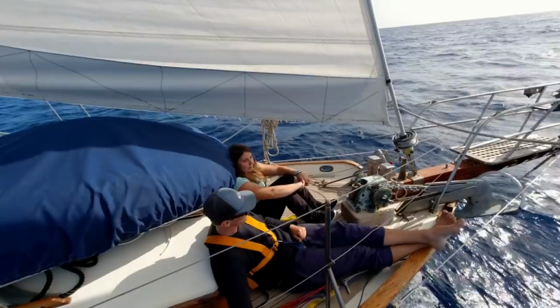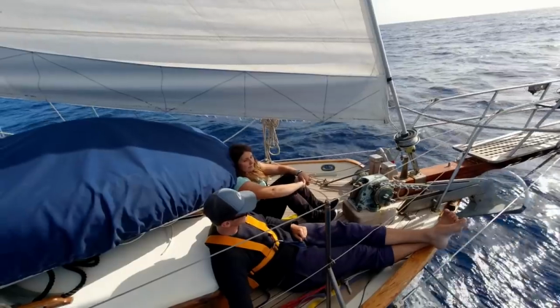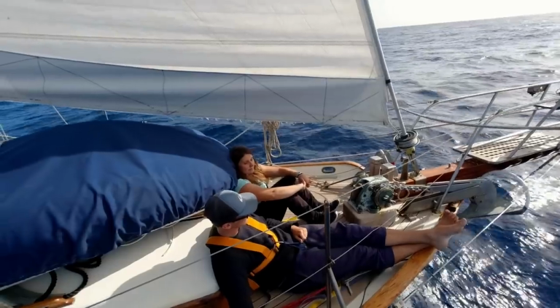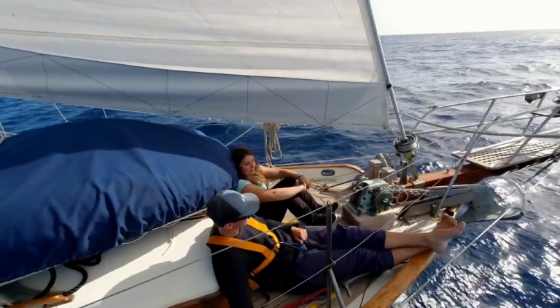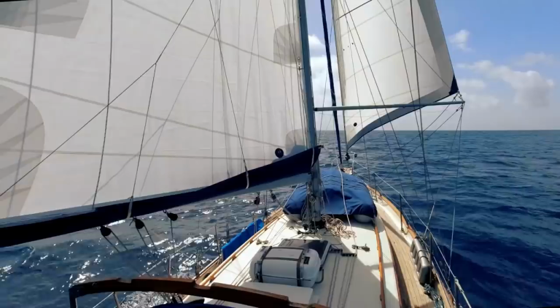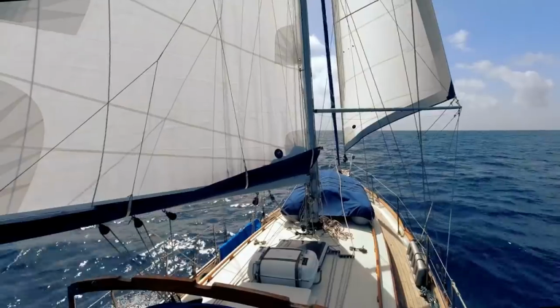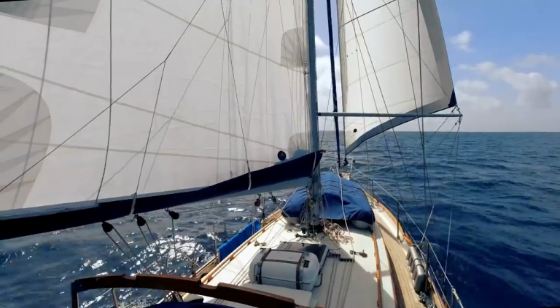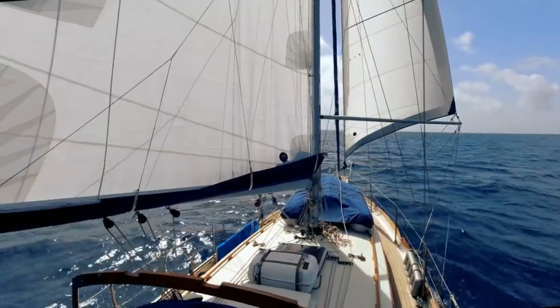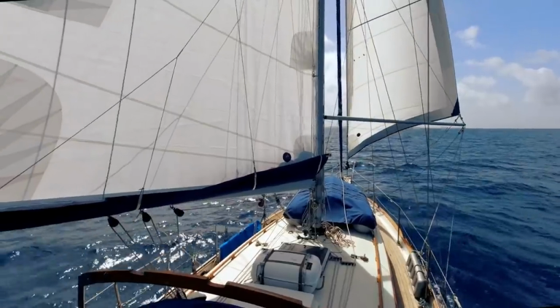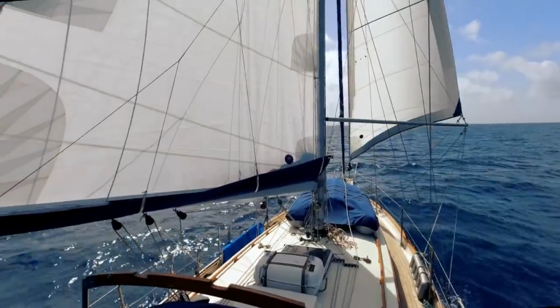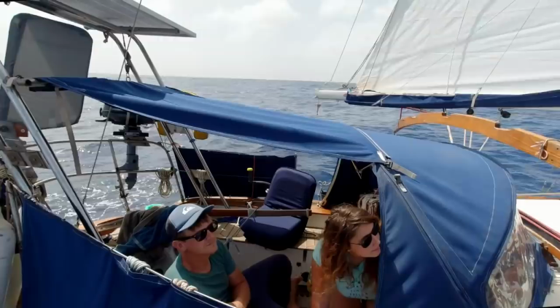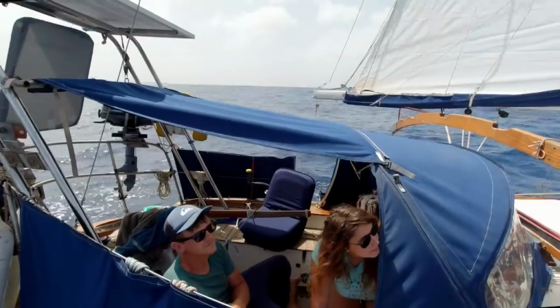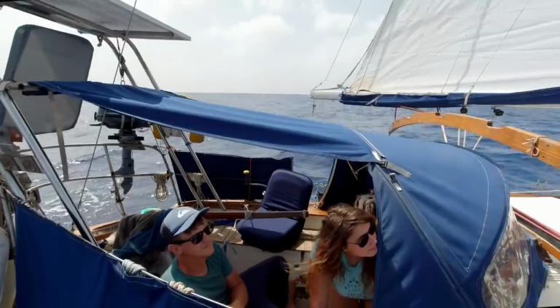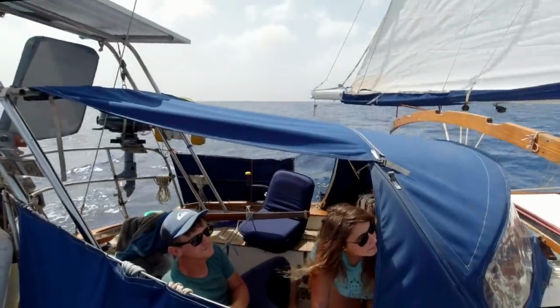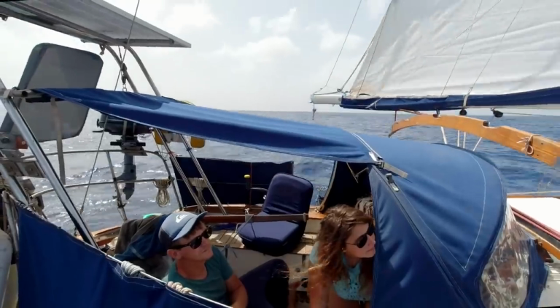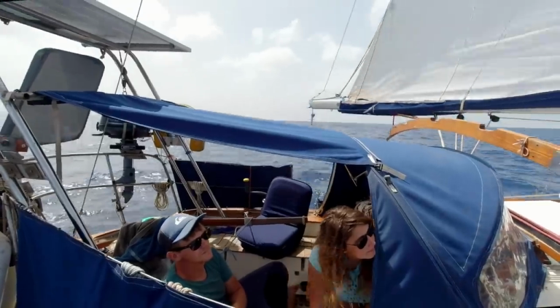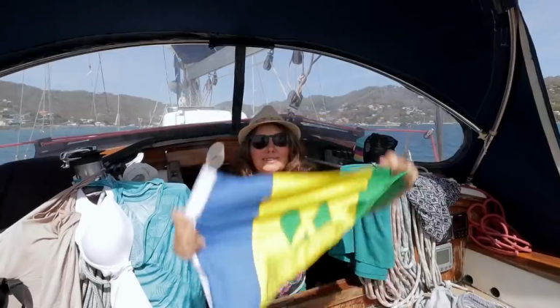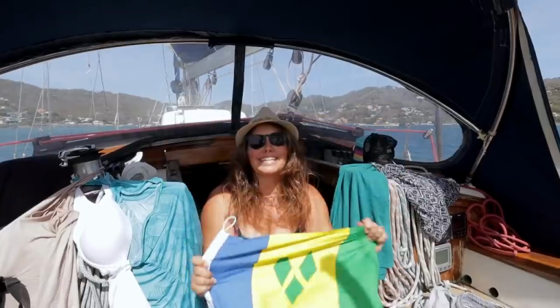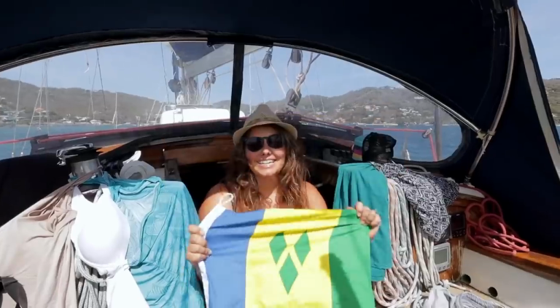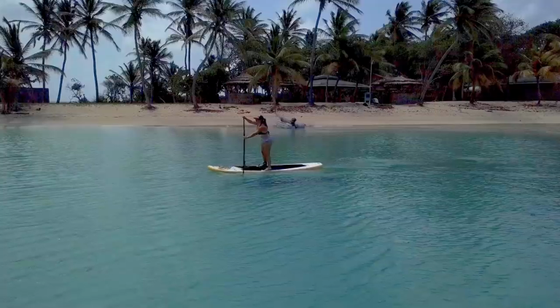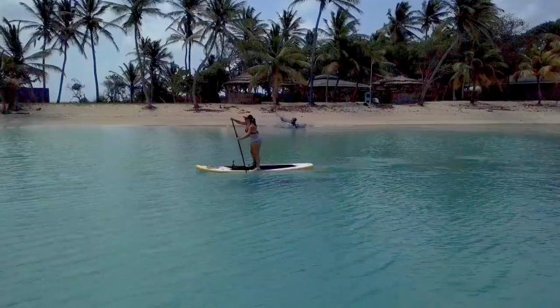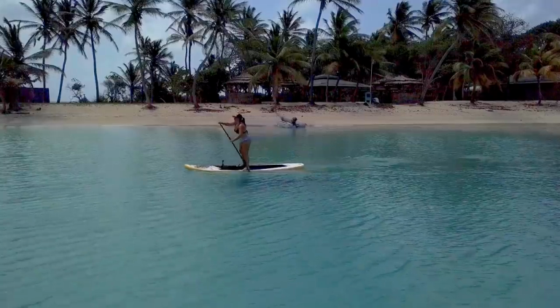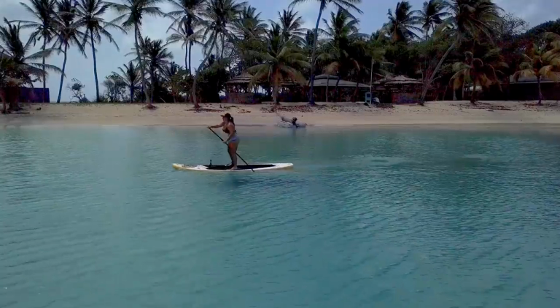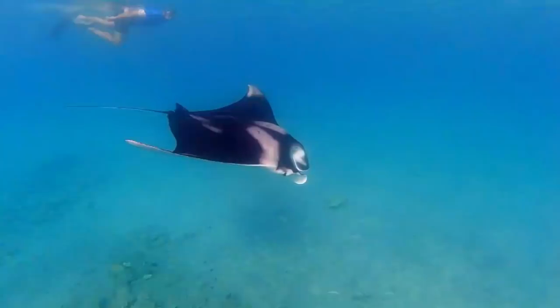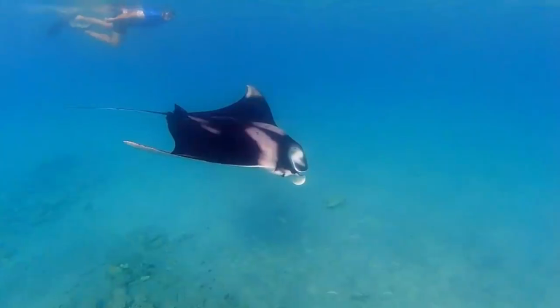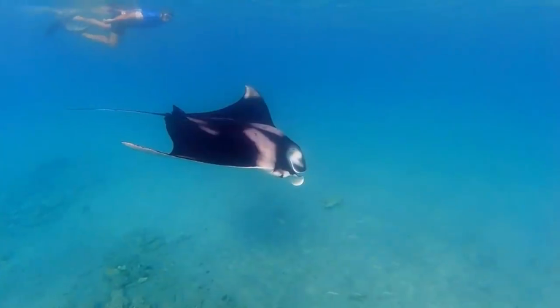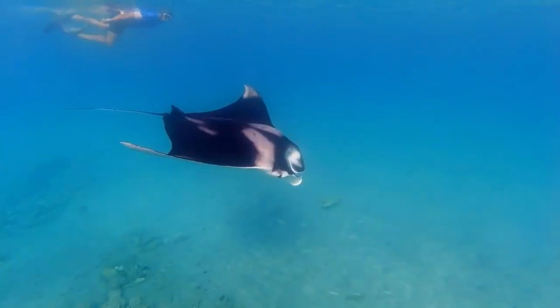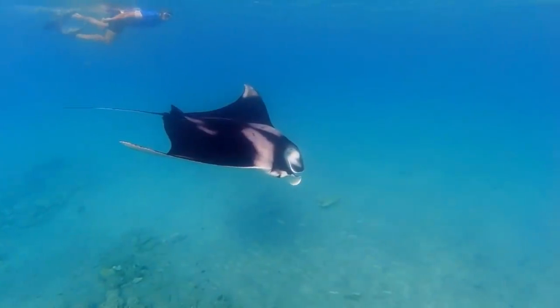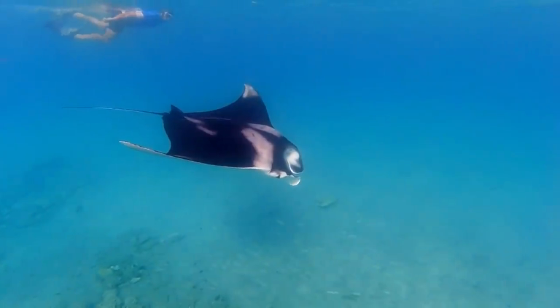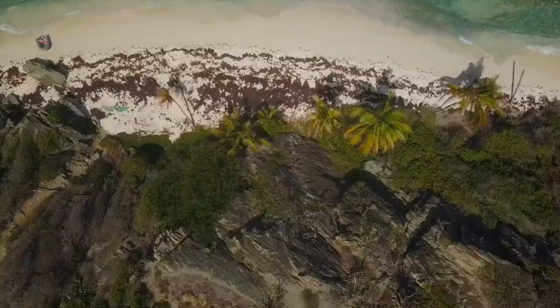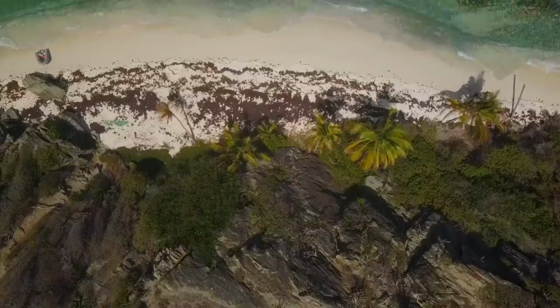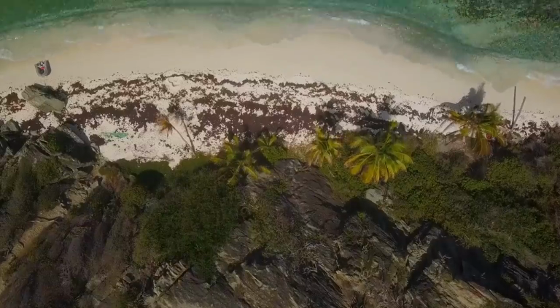In 2020, we crossed the Atlantic Ocean to the Caribbean. Thank you, Vickia! Now we're exploring this beautiful part of the world.